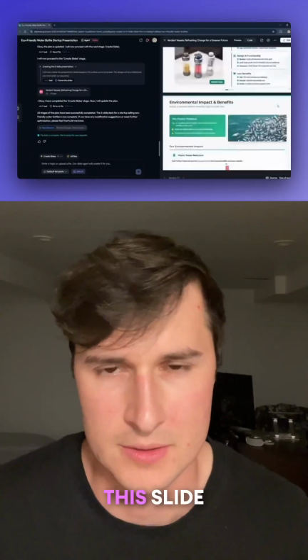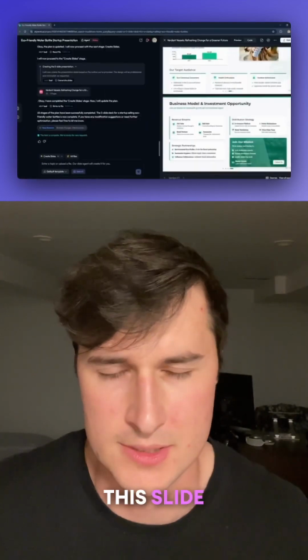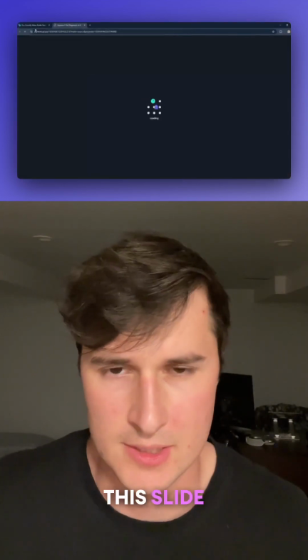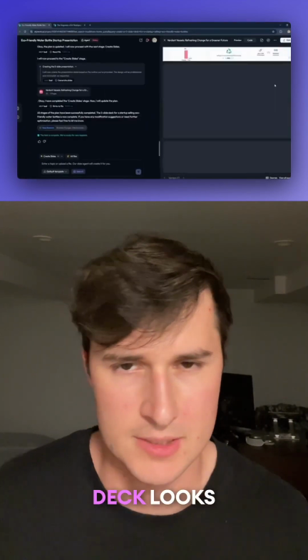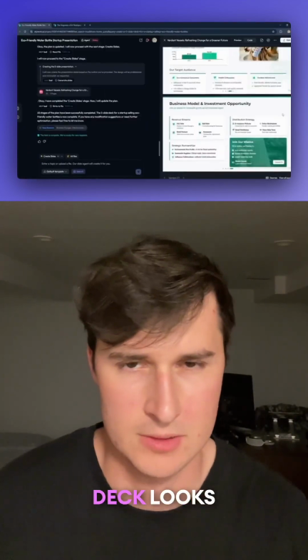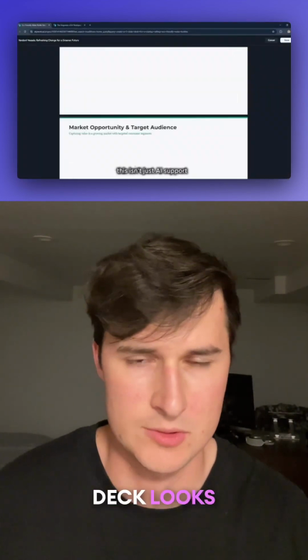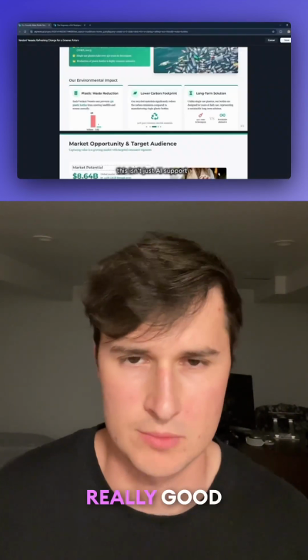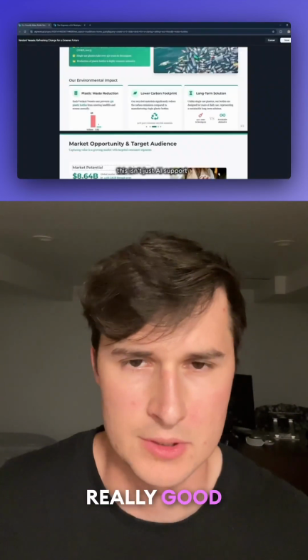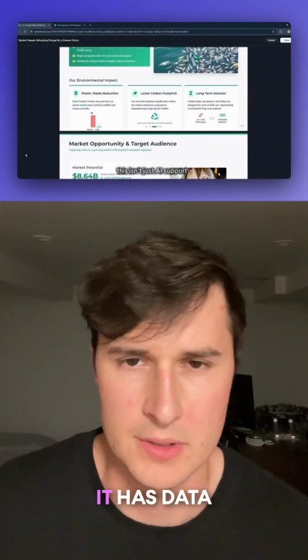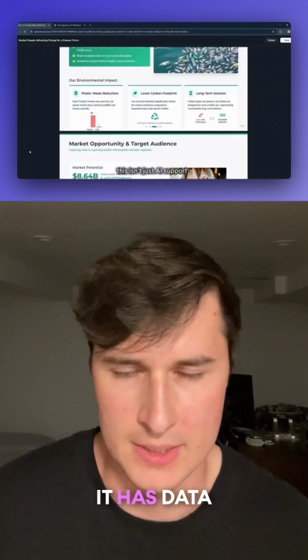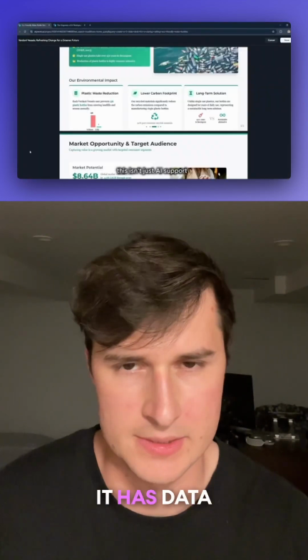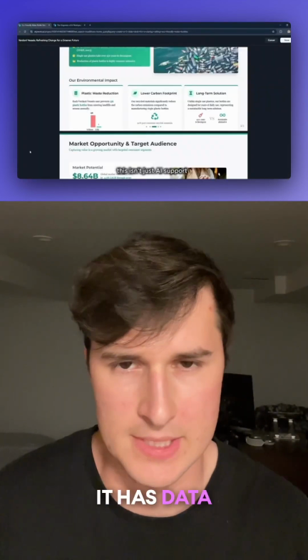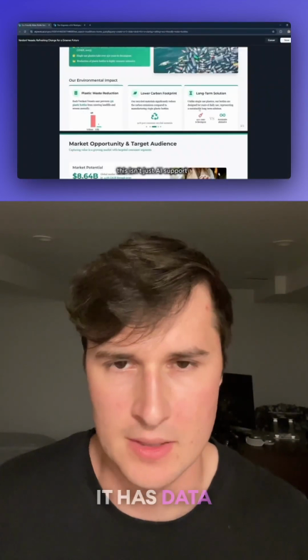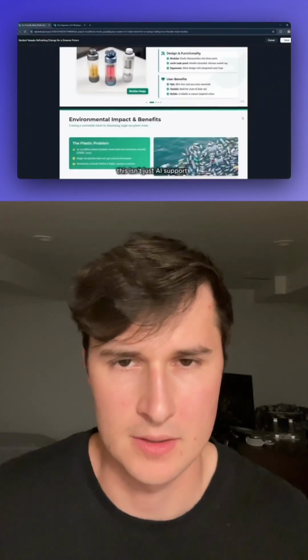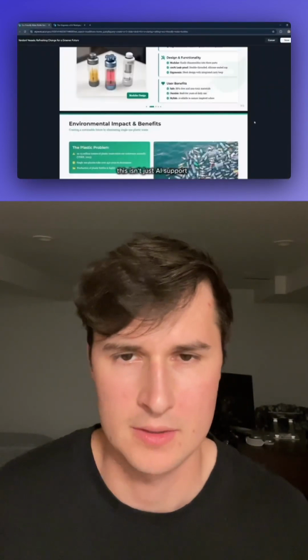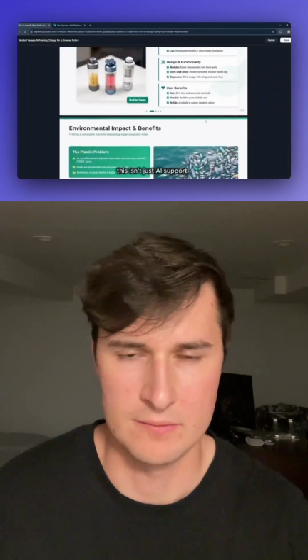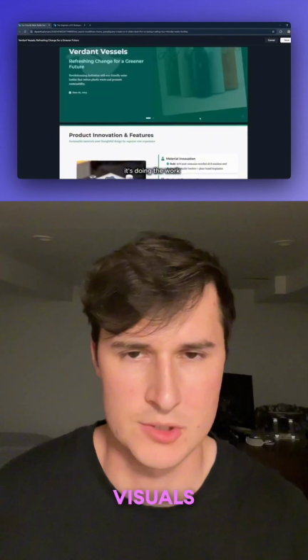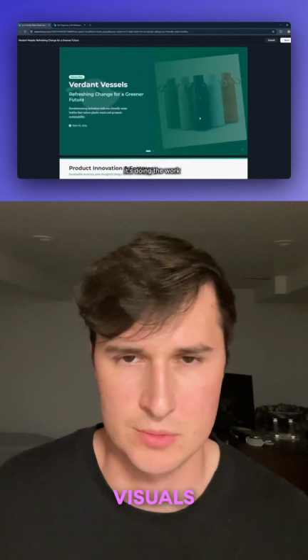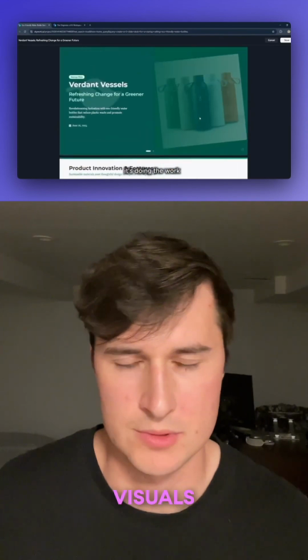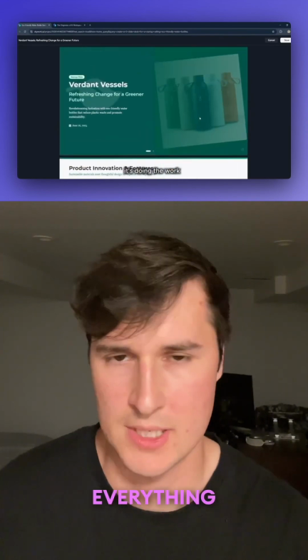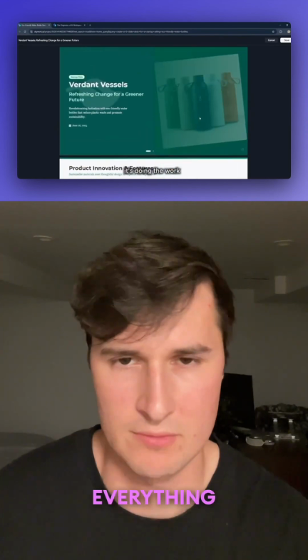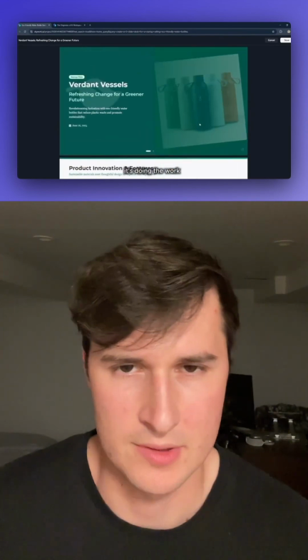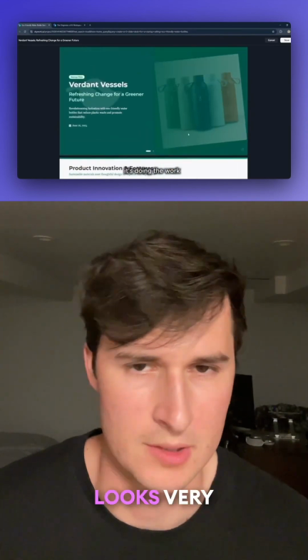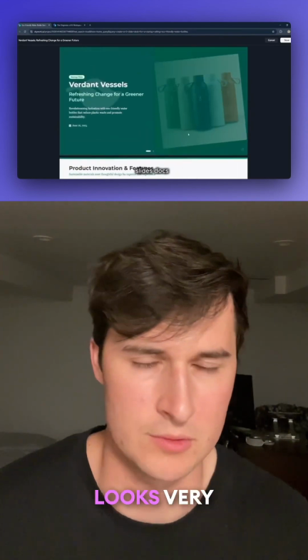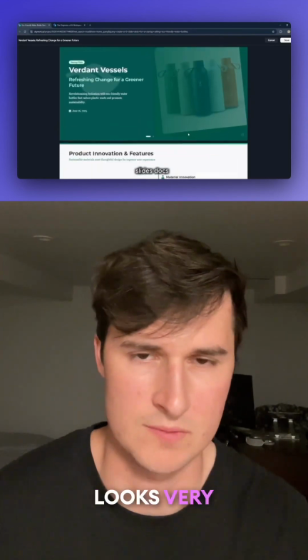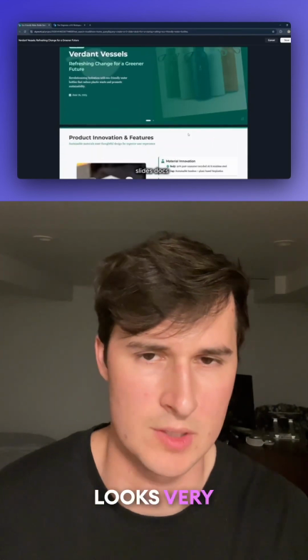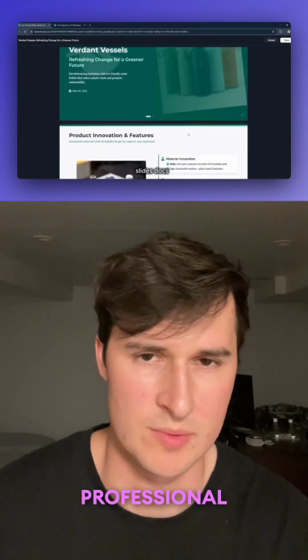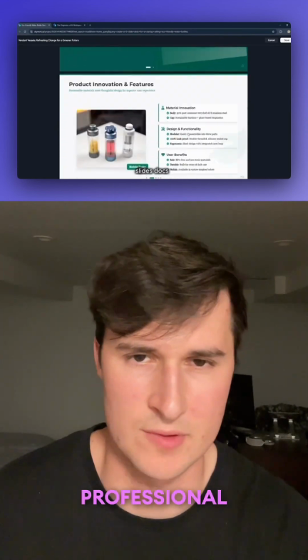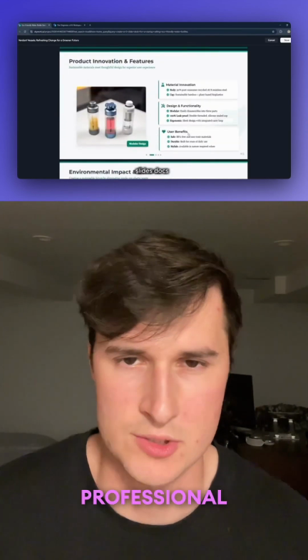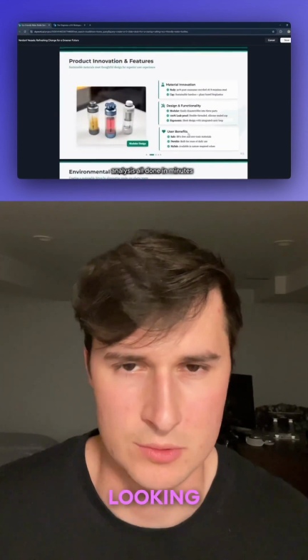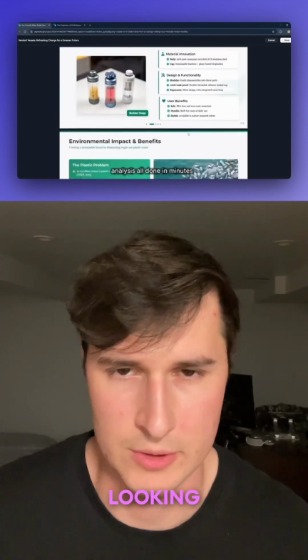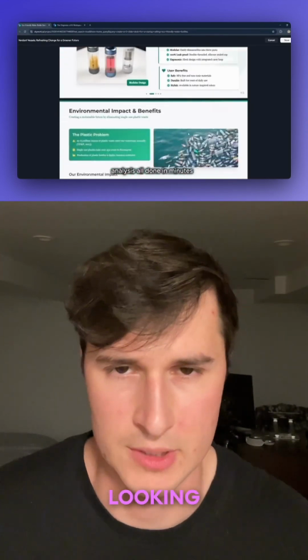this slide deck looks really good. It has data, visuals — everything looks very professional.